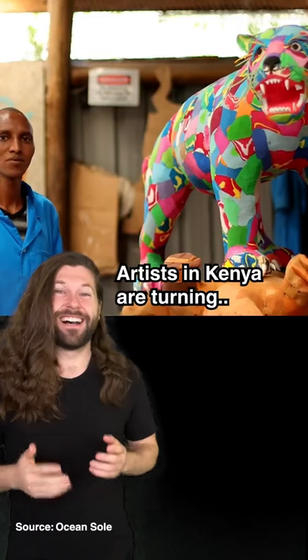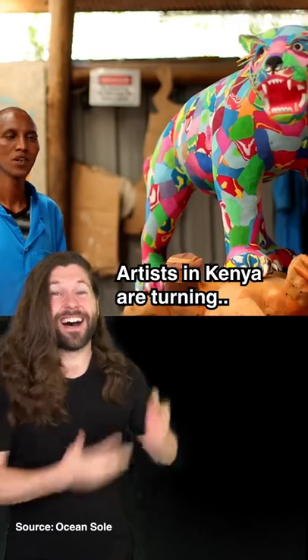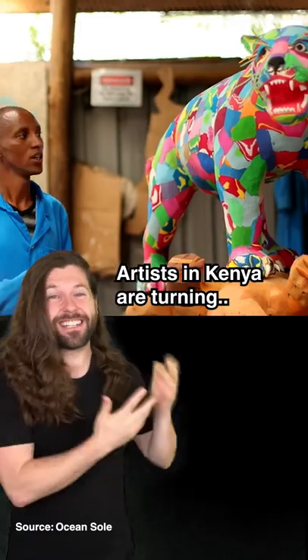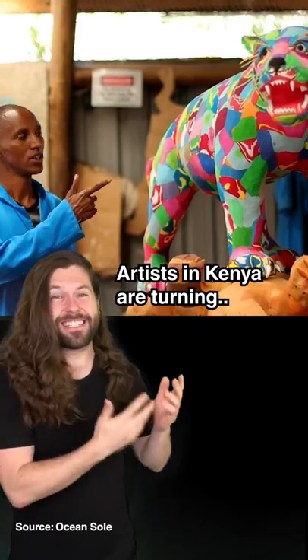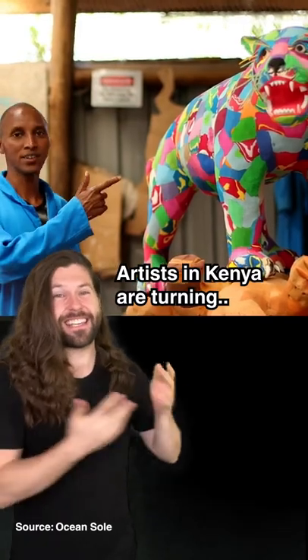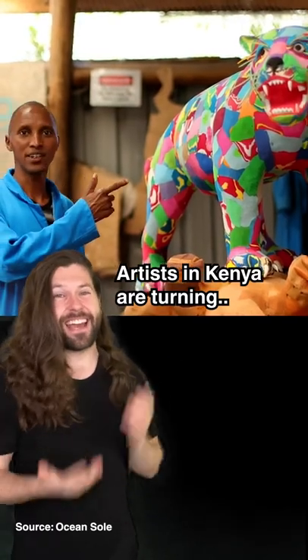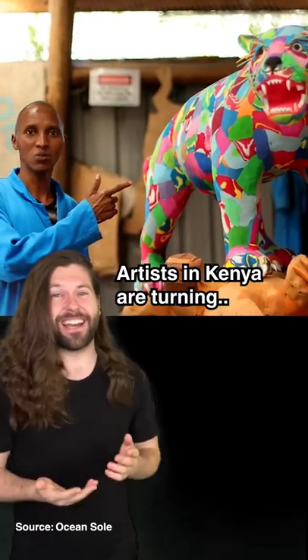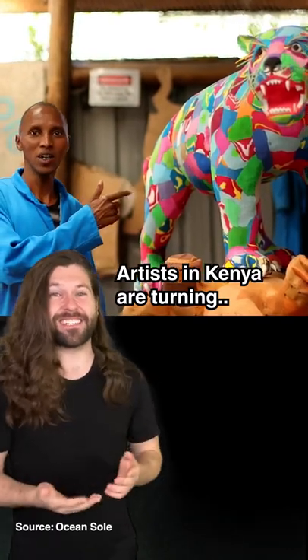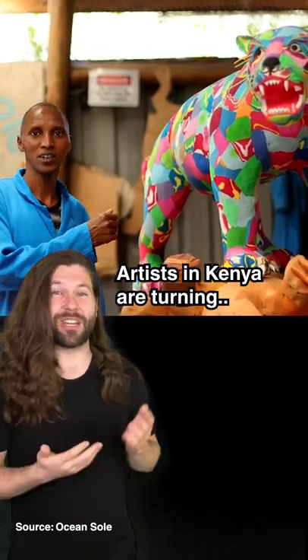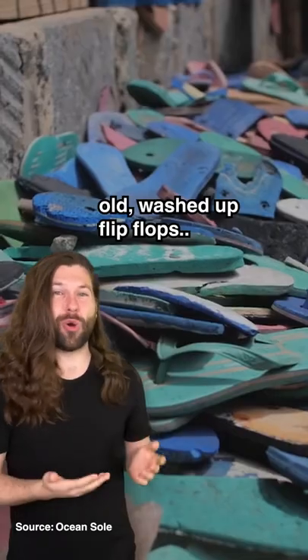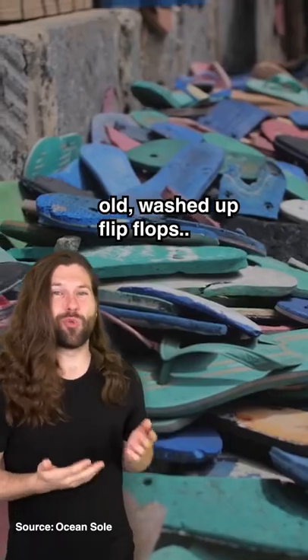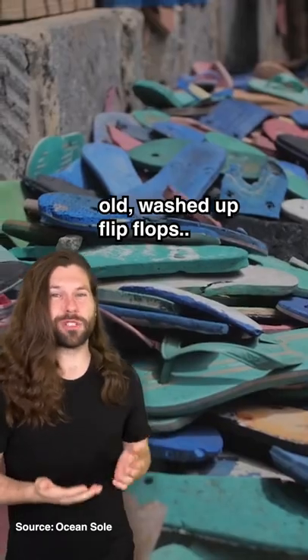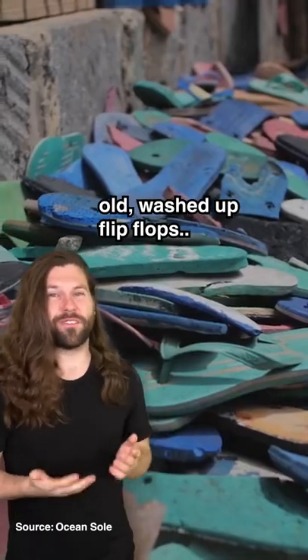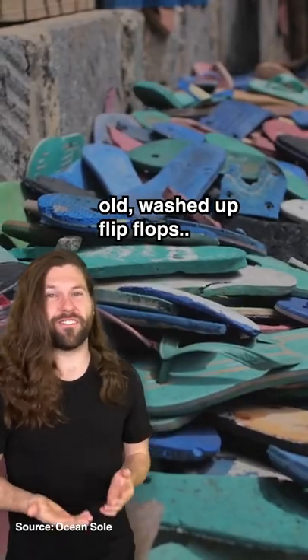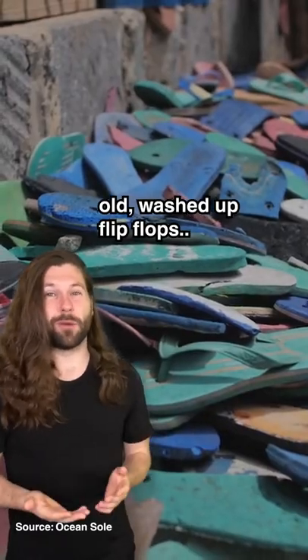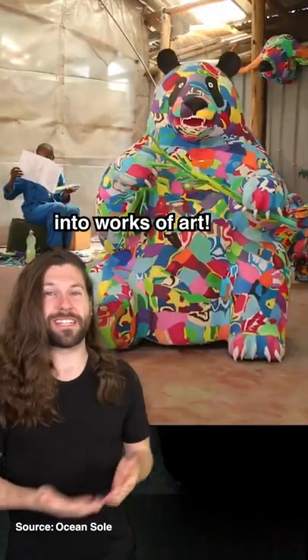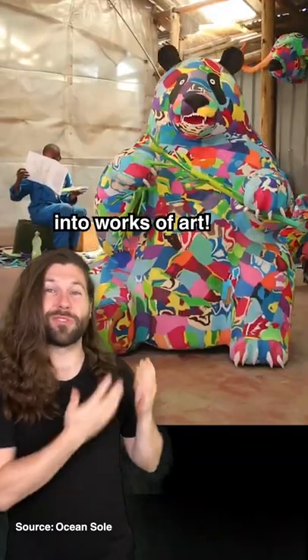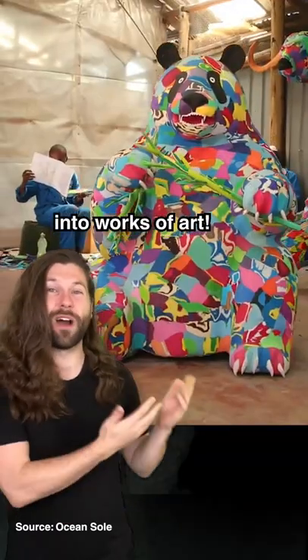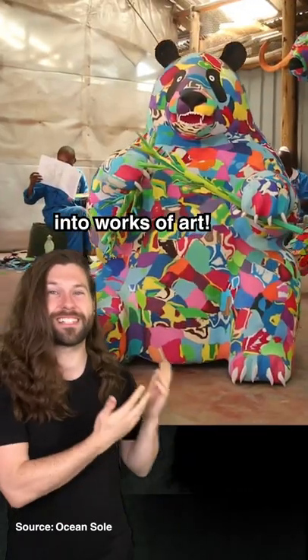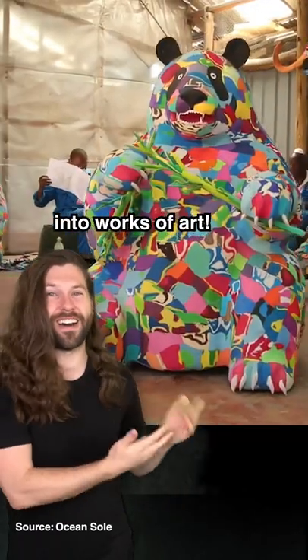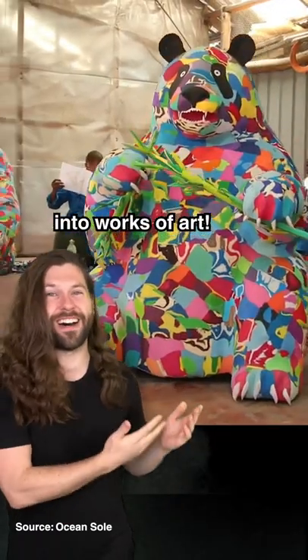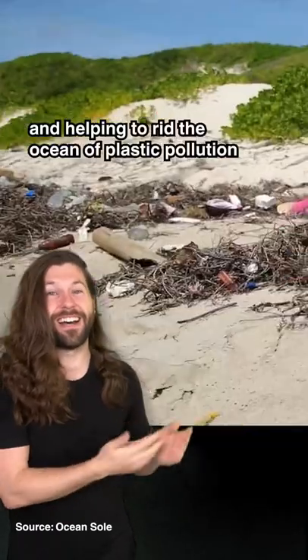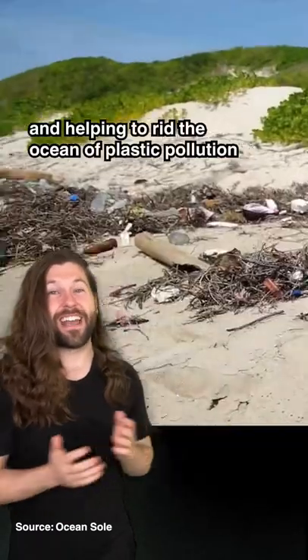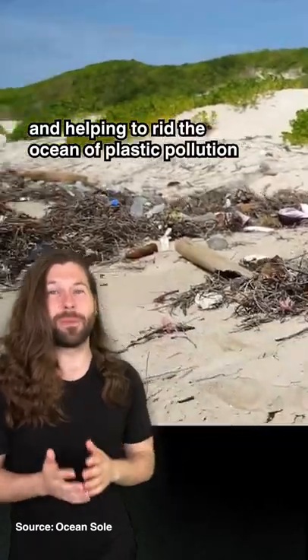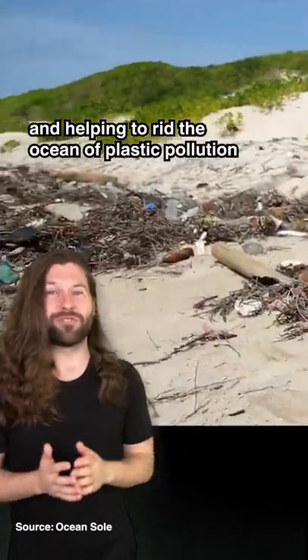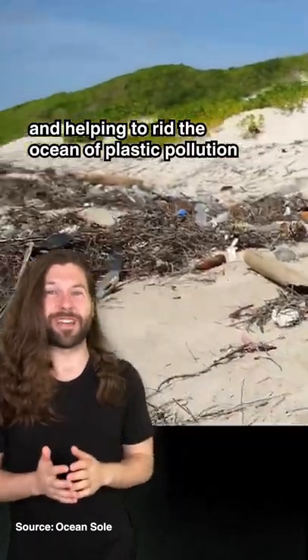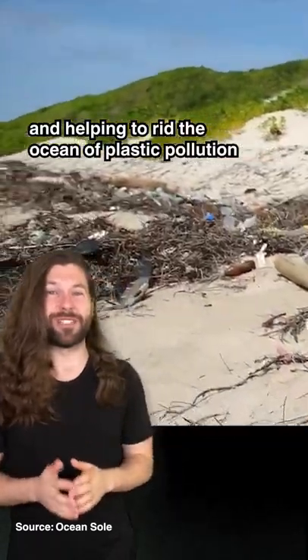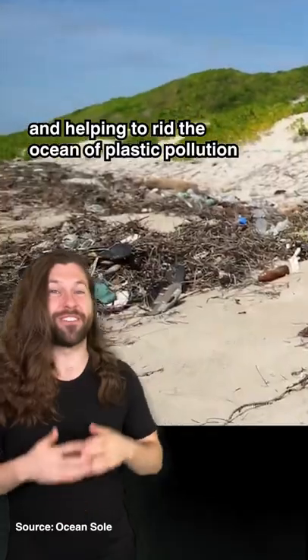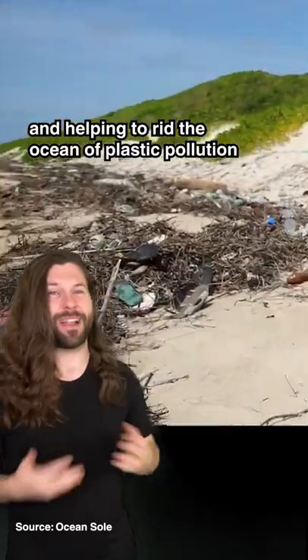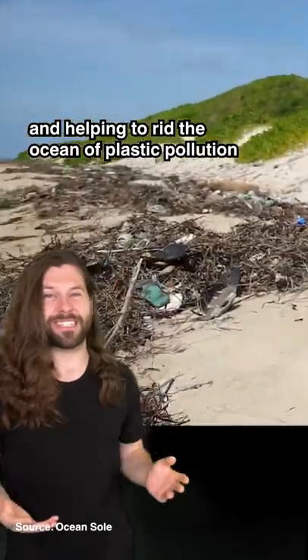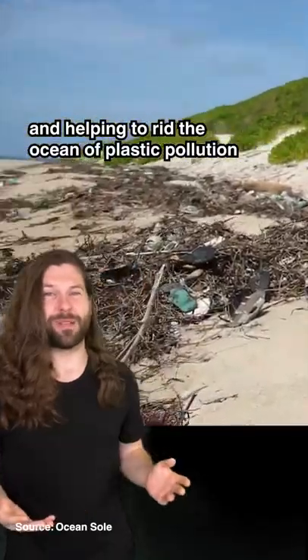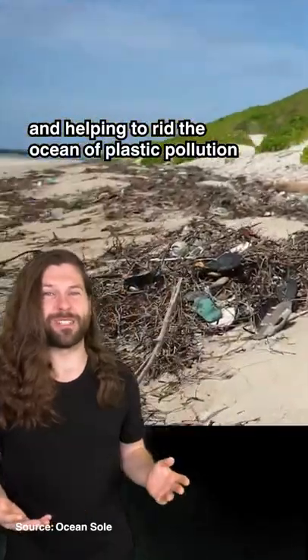Artists in Kenya are turning old washed-up flip-flops into works of art and helping to rid the ocean of plastic pollution.